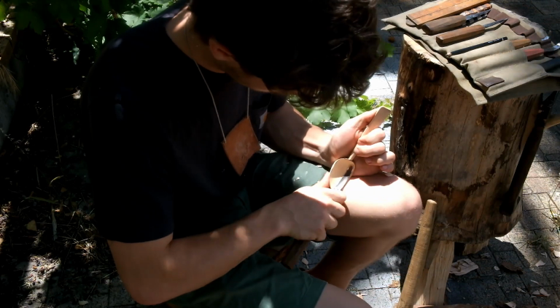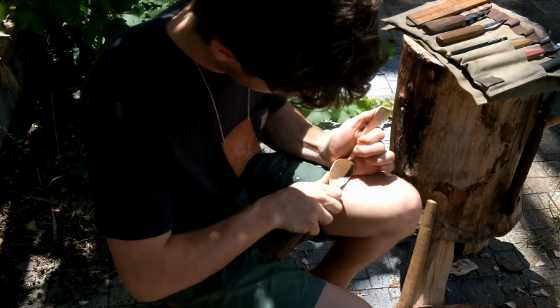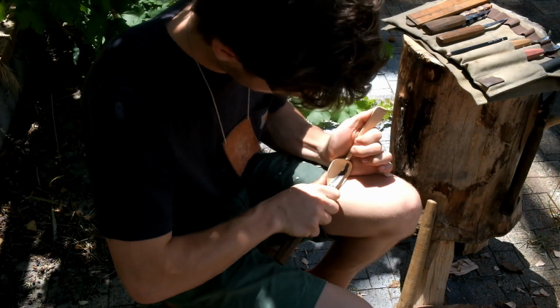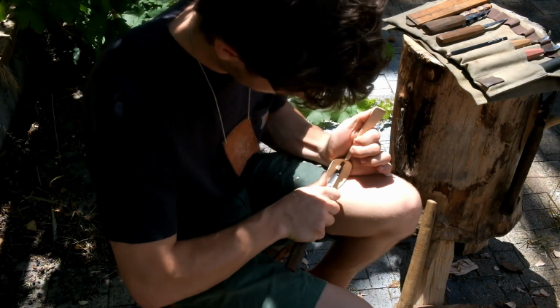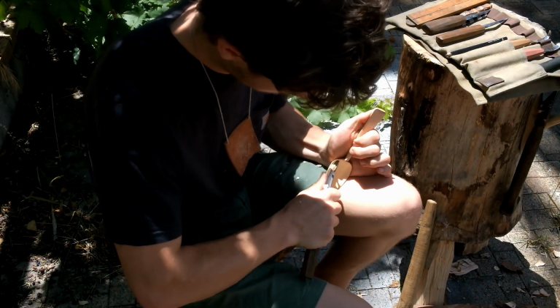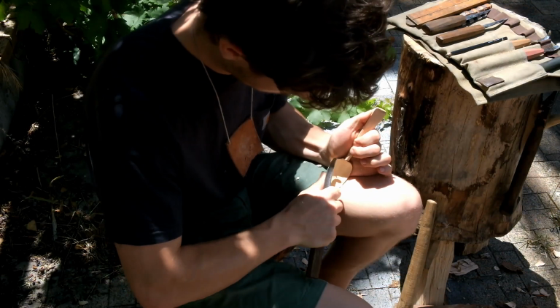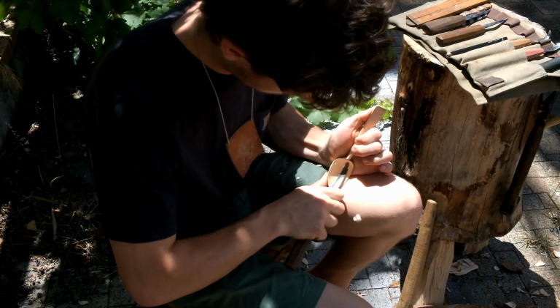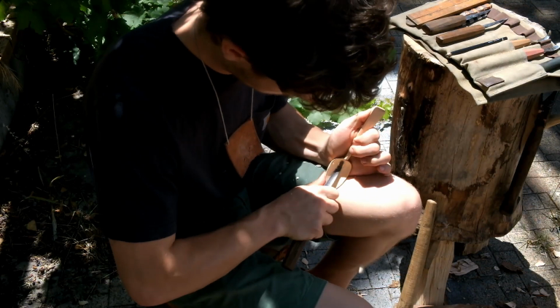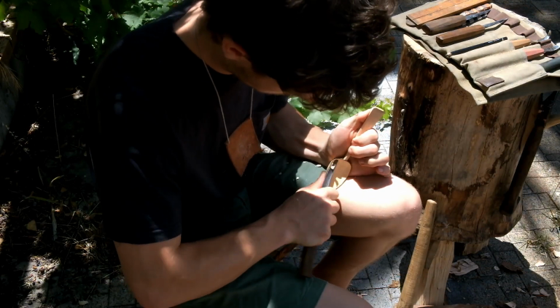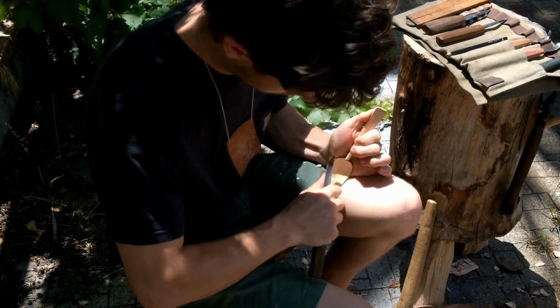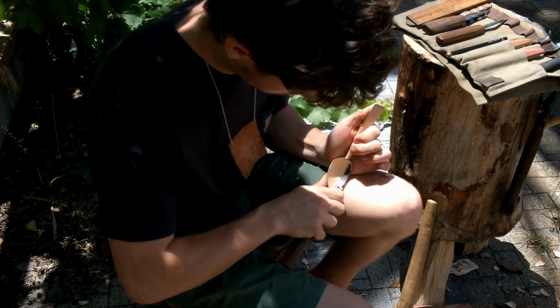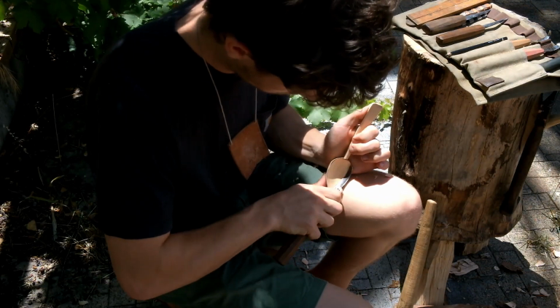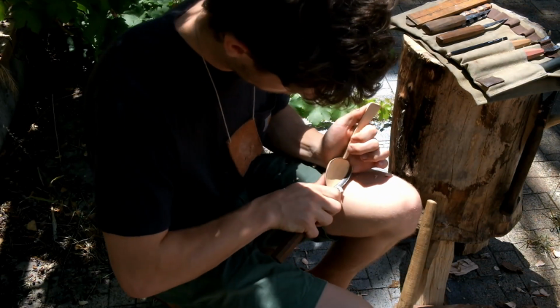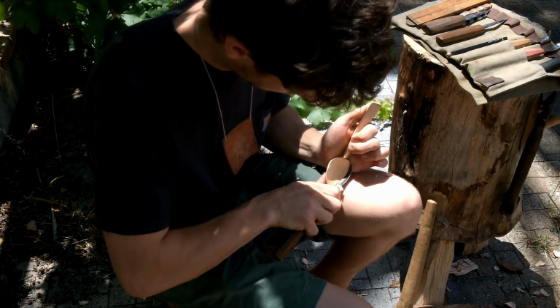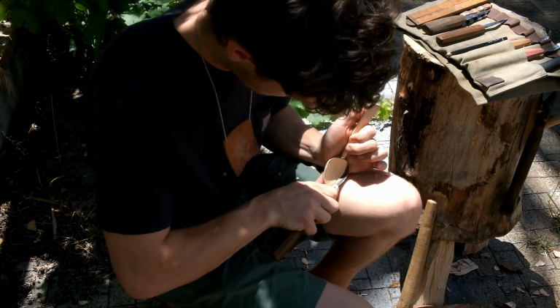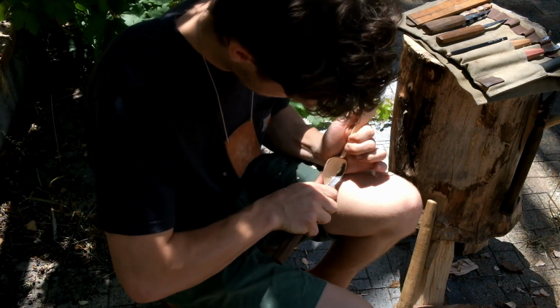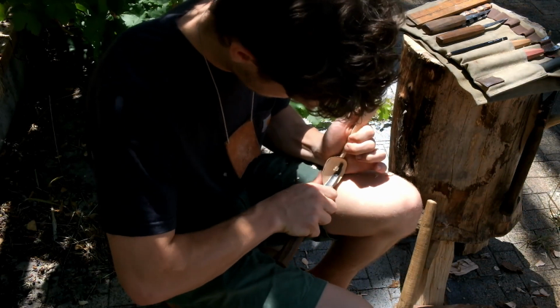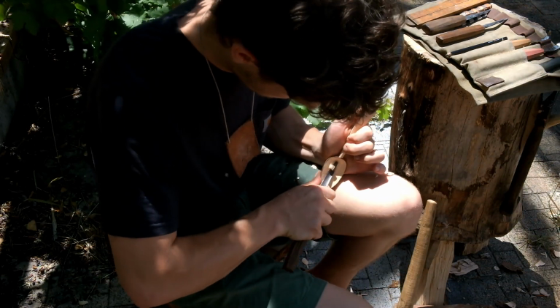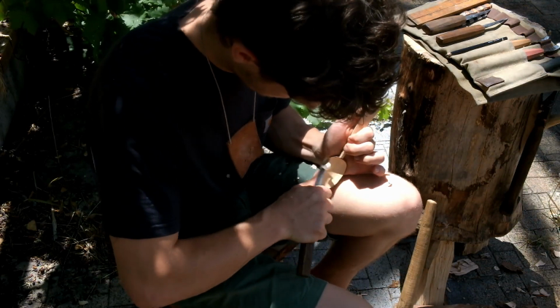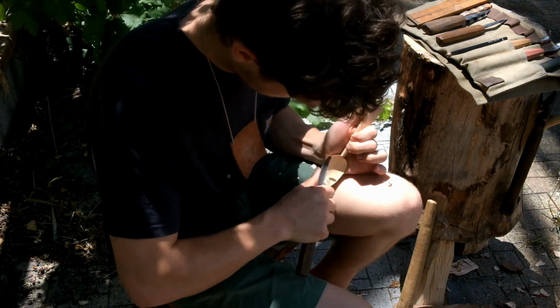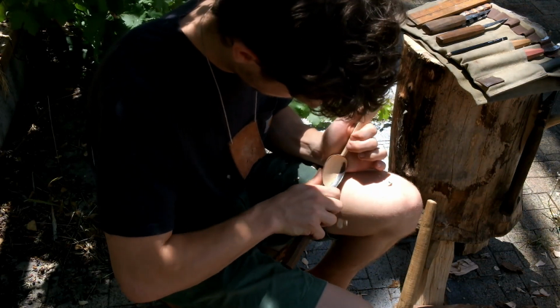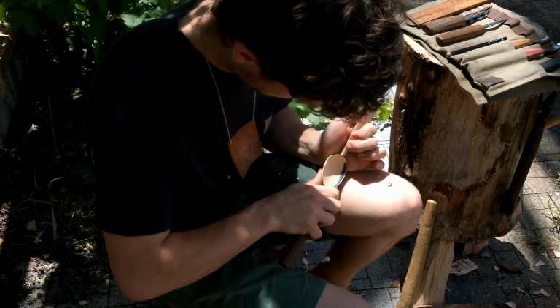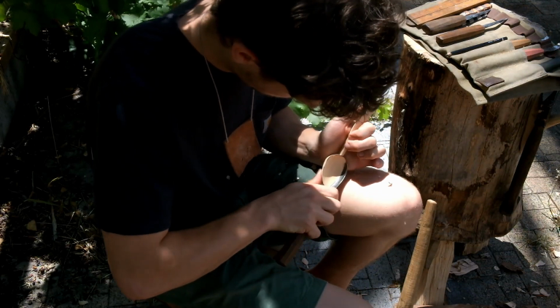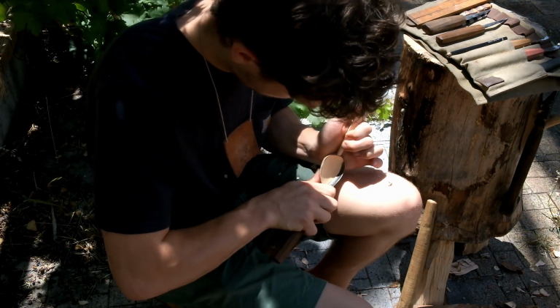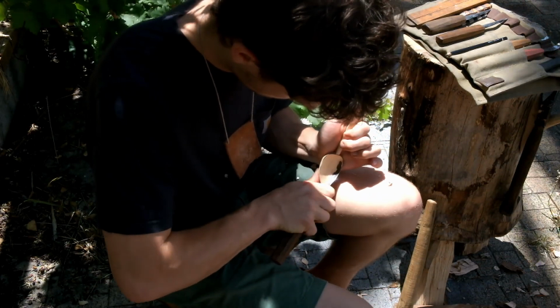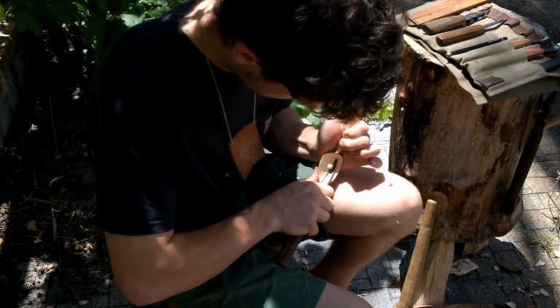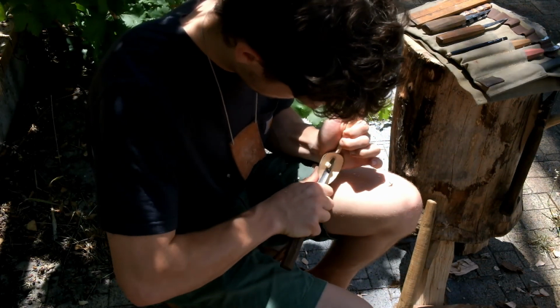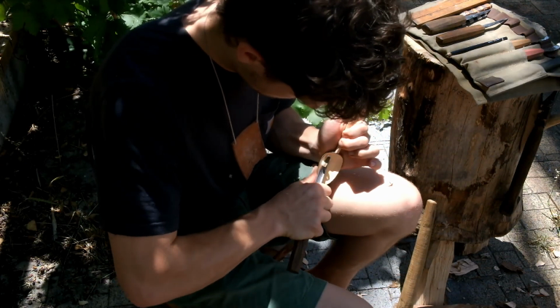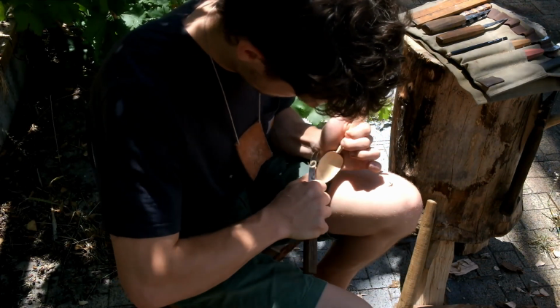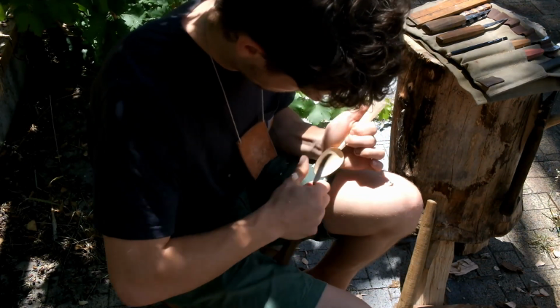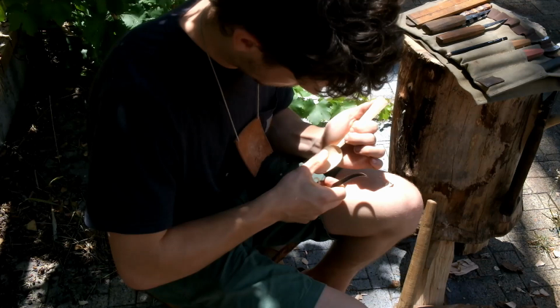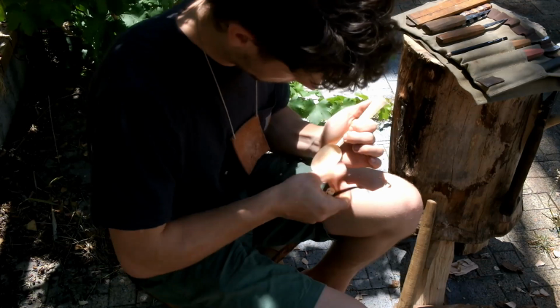It's really helpful to carve in good natural light like this so that you can really see what you're doing.